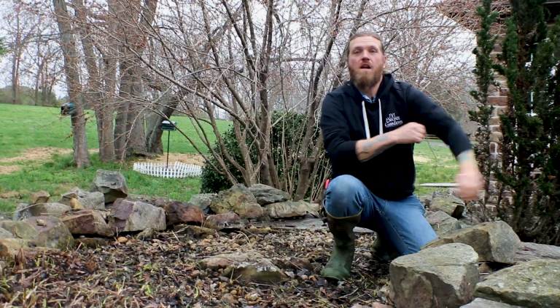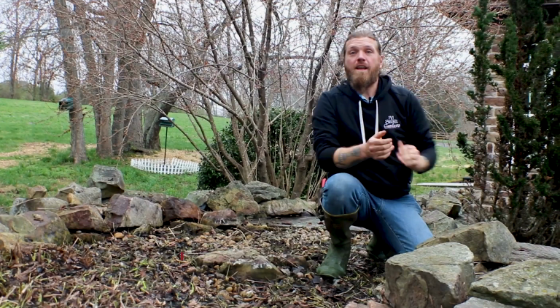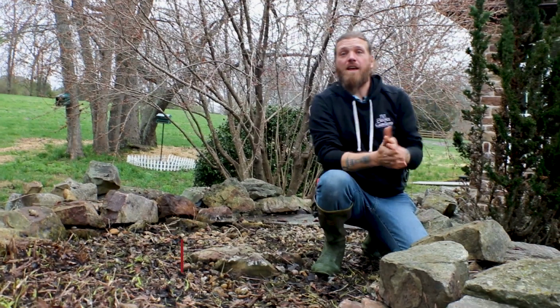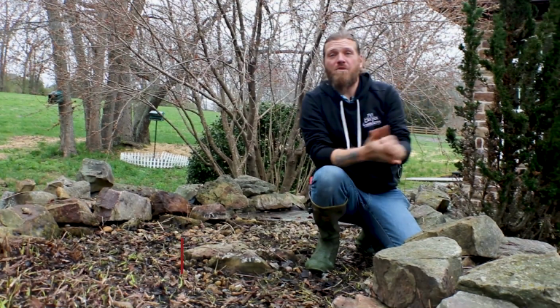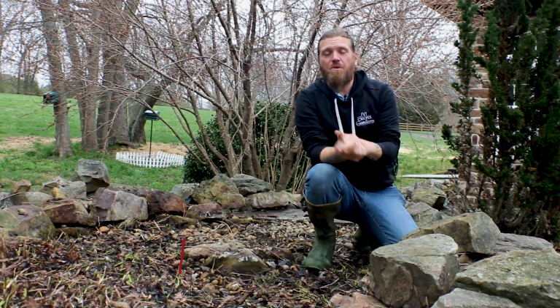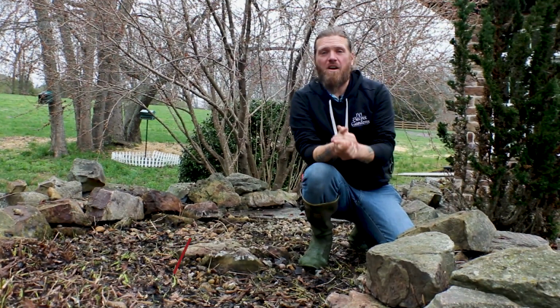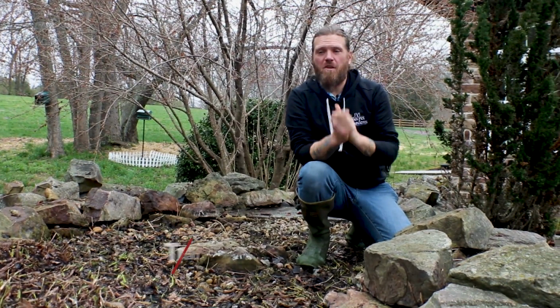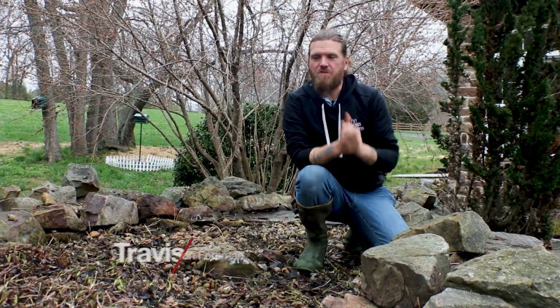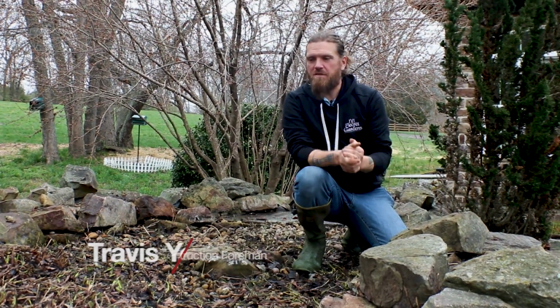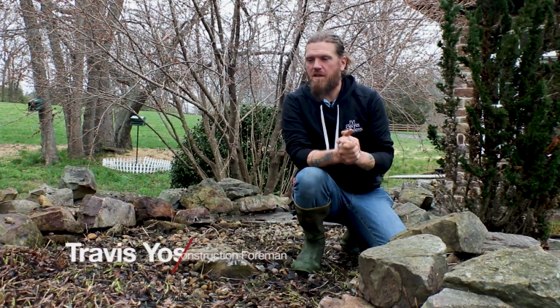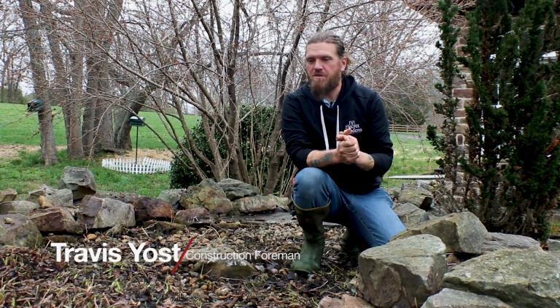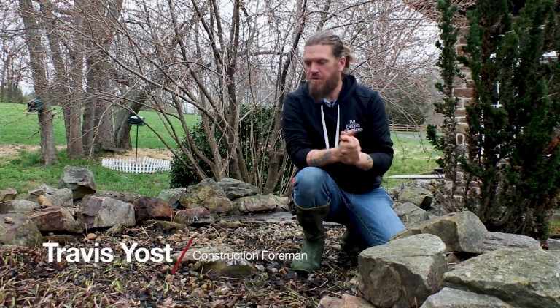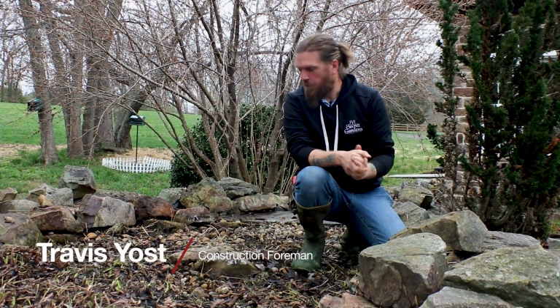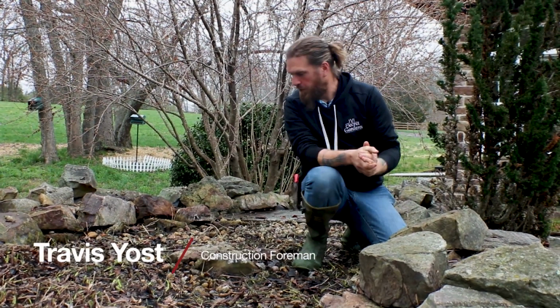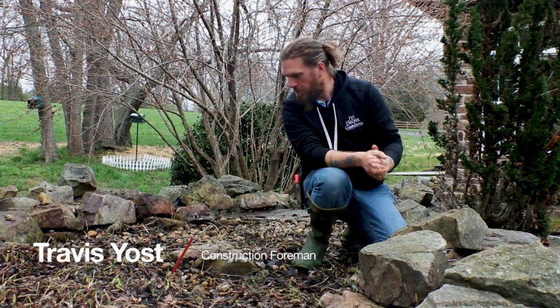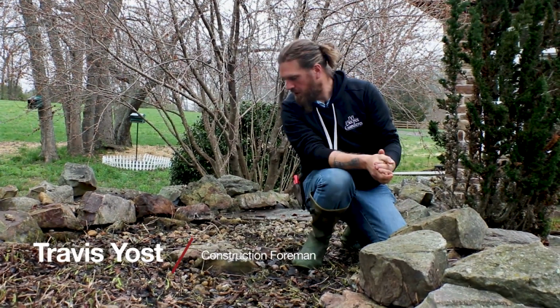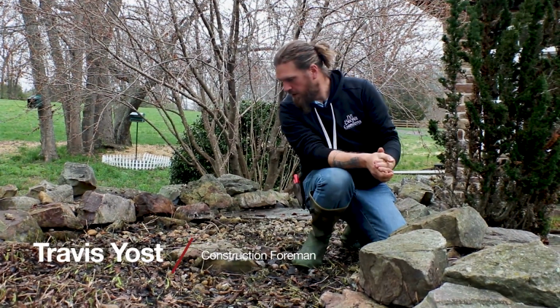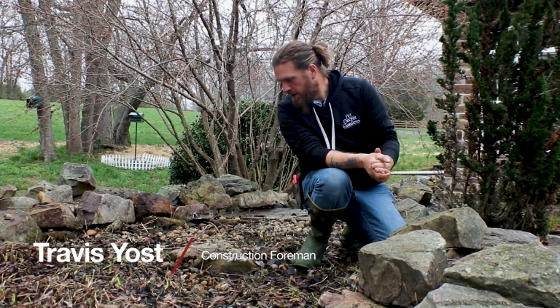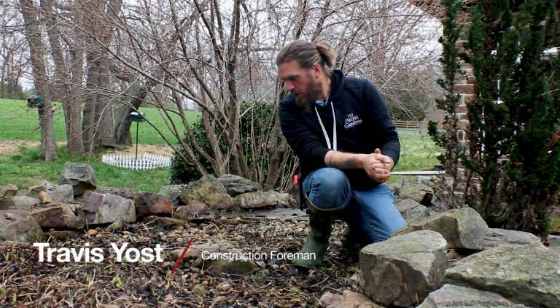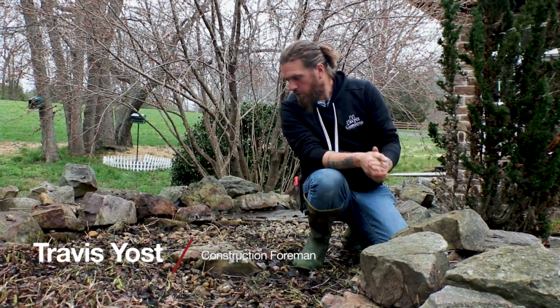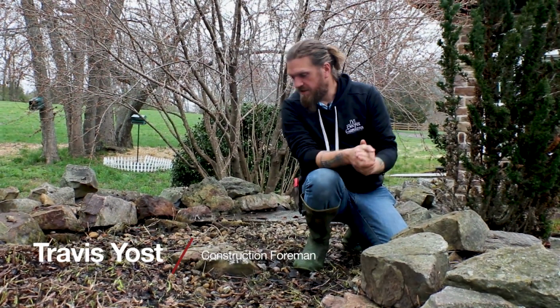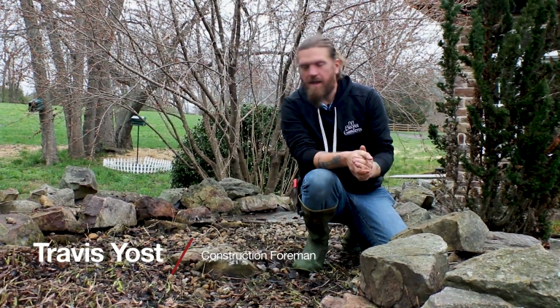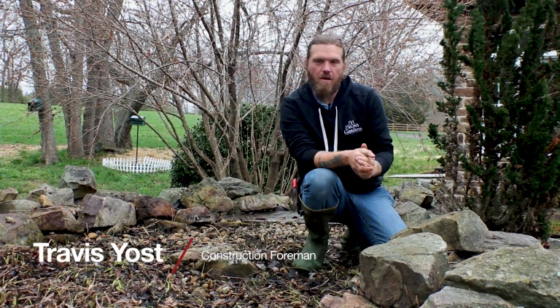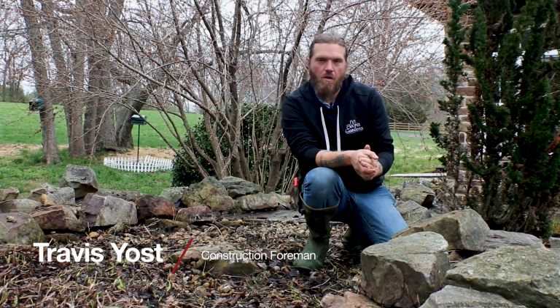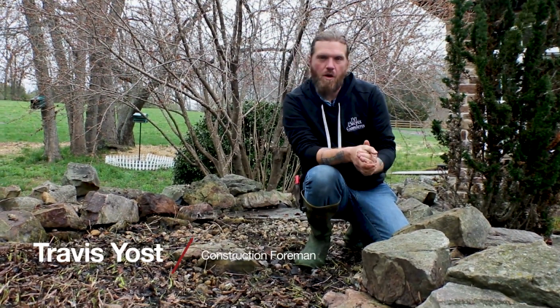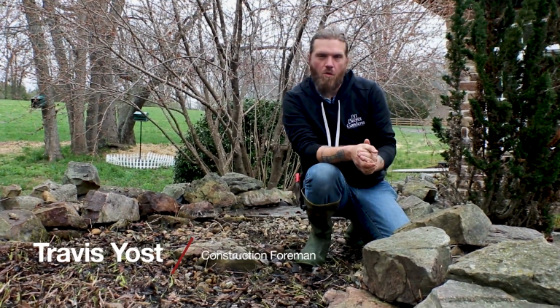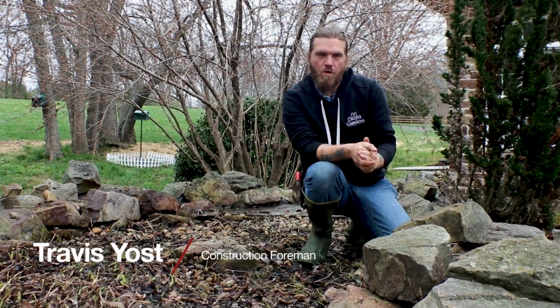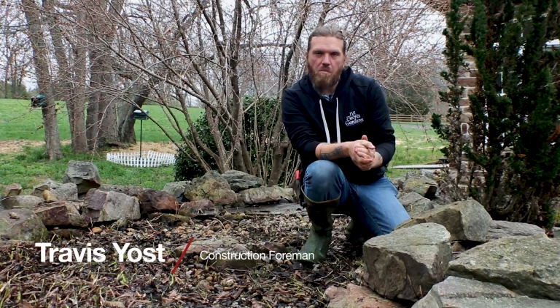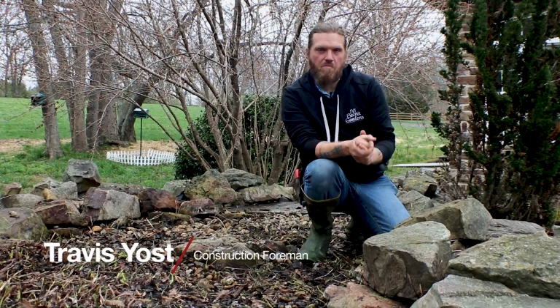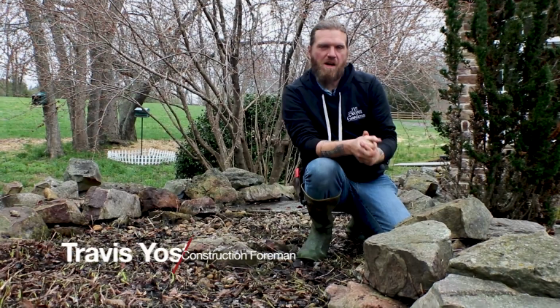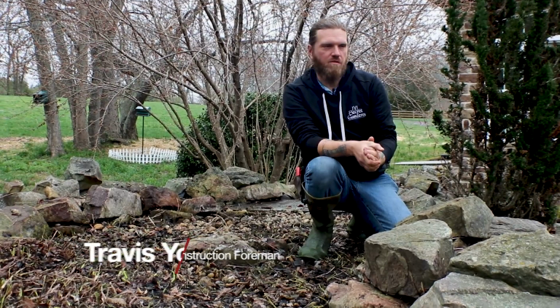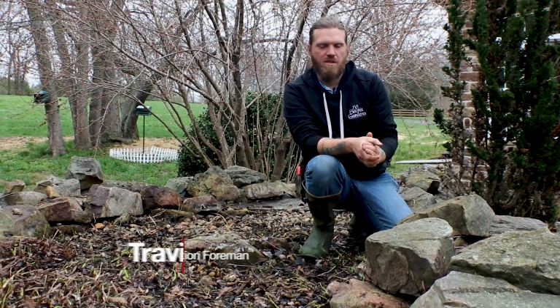Hey gang, what's going on? Uncle Travis coming to you from what is a really big bio falls.